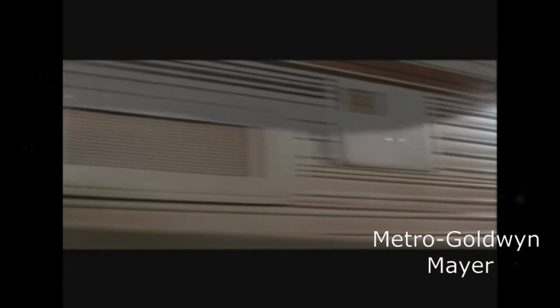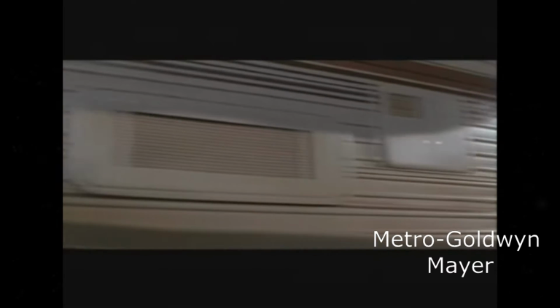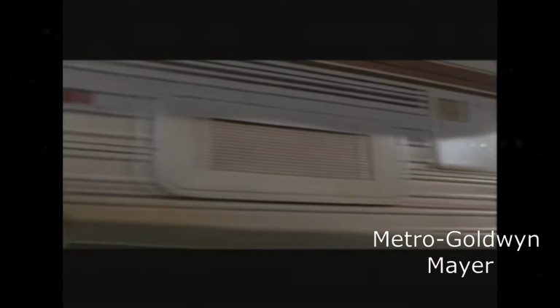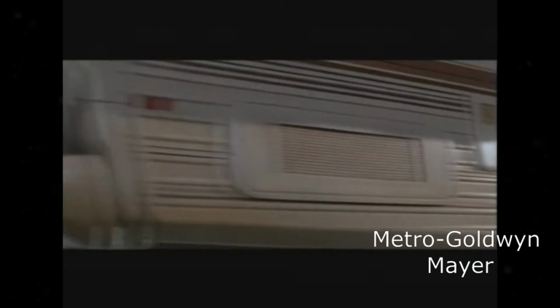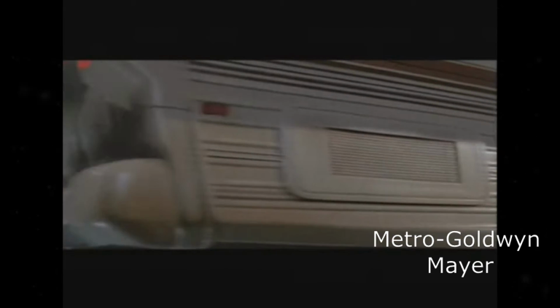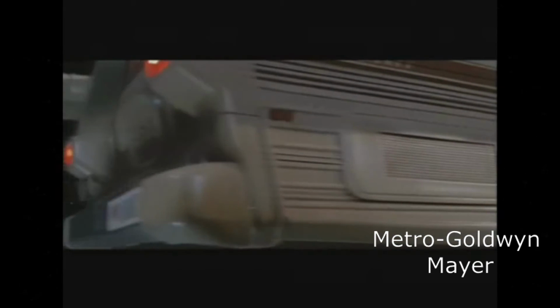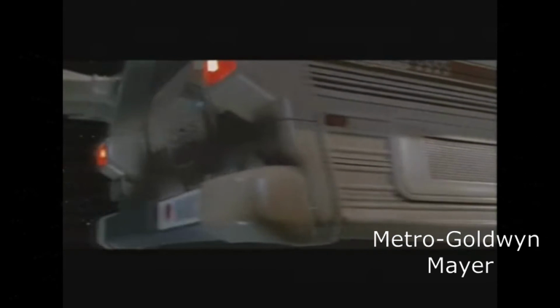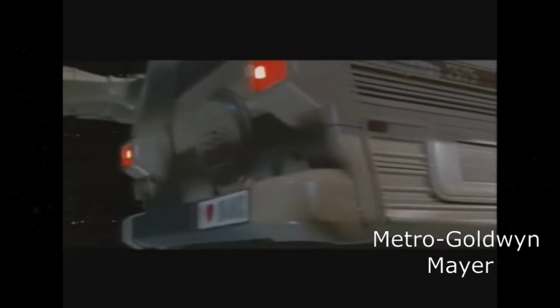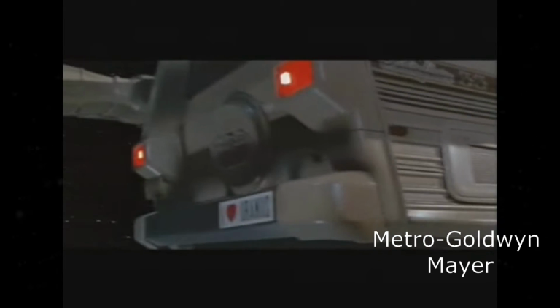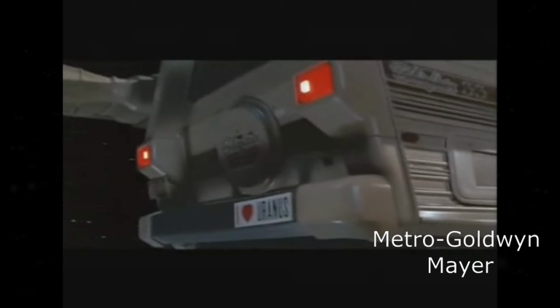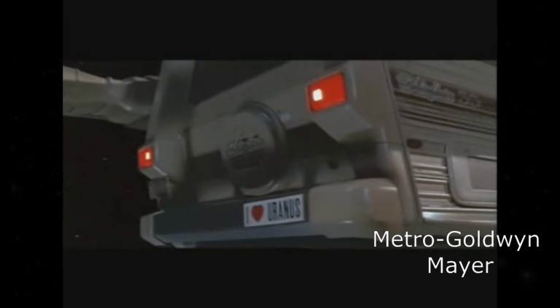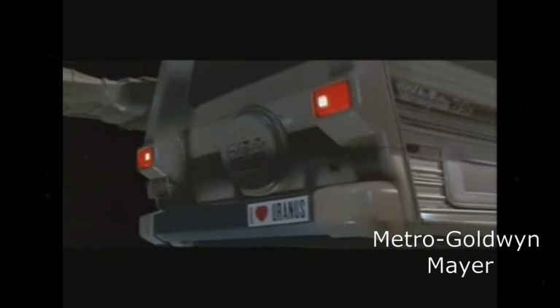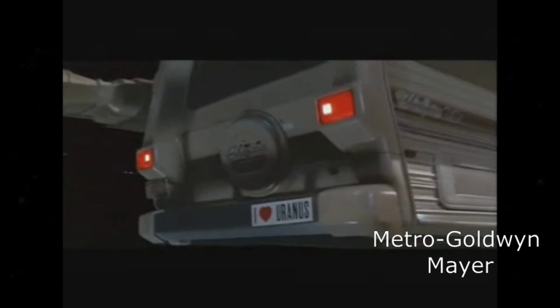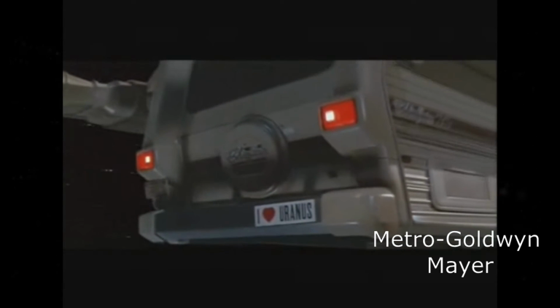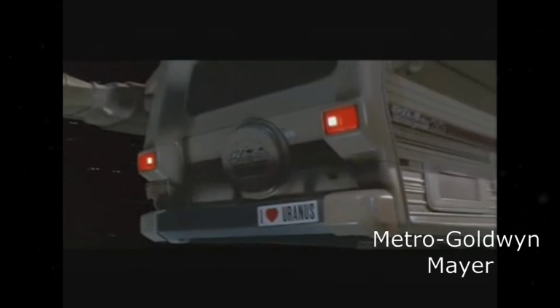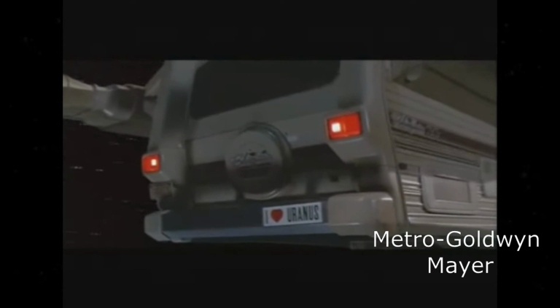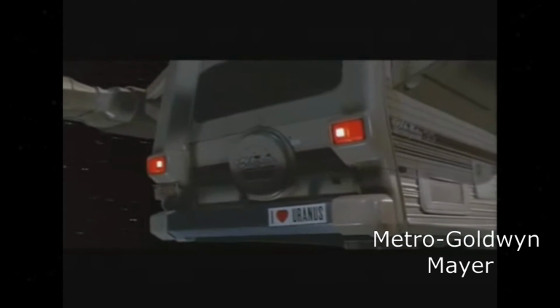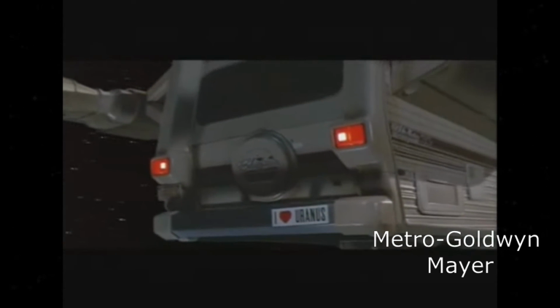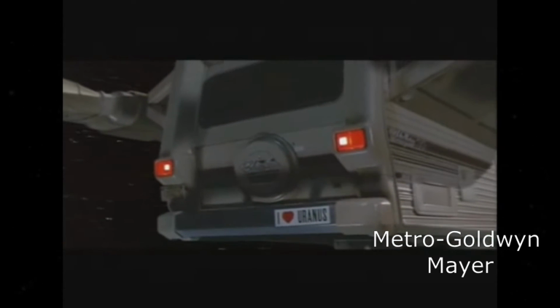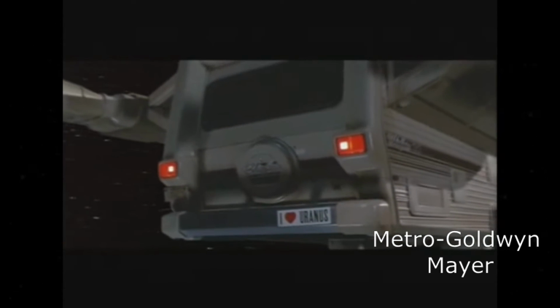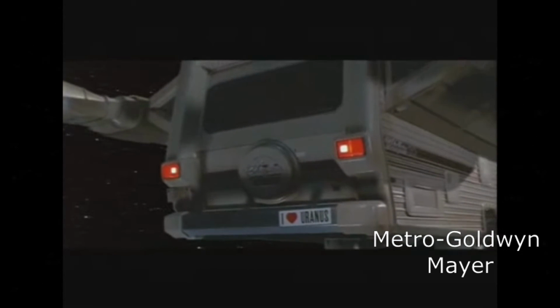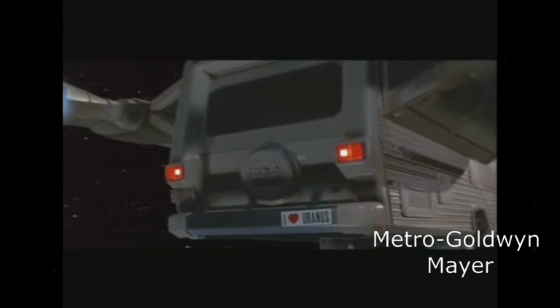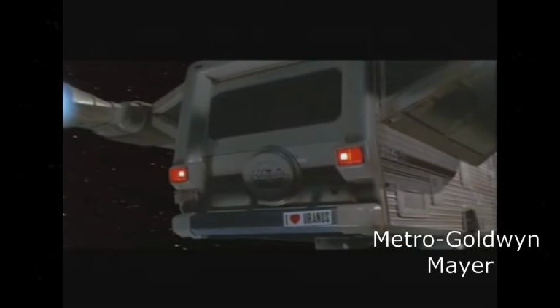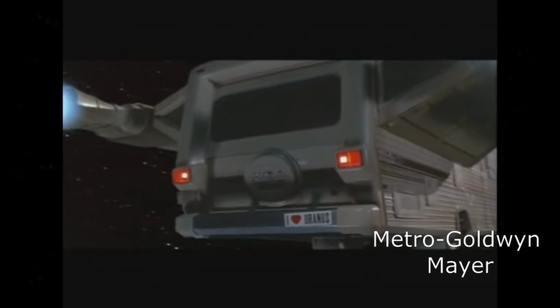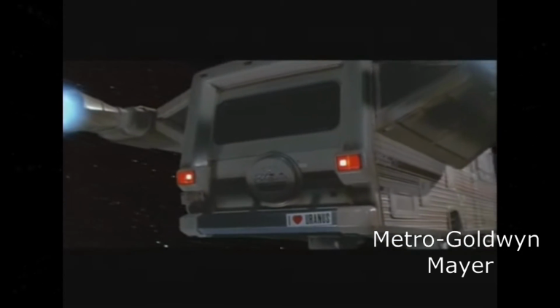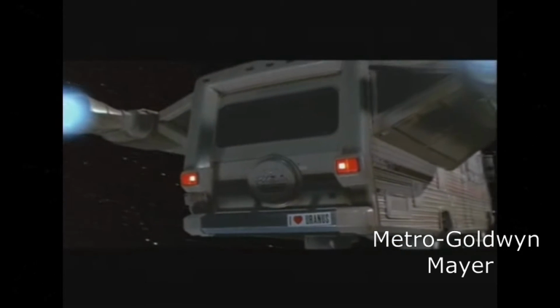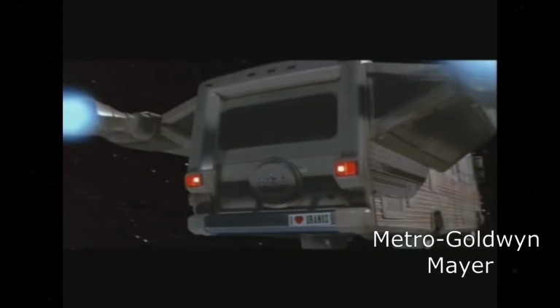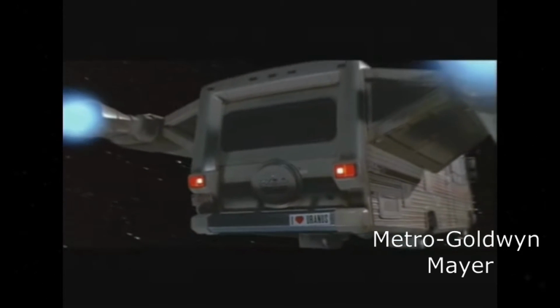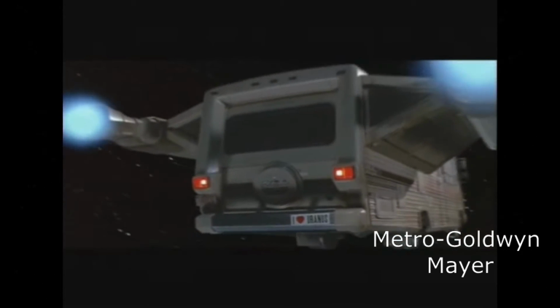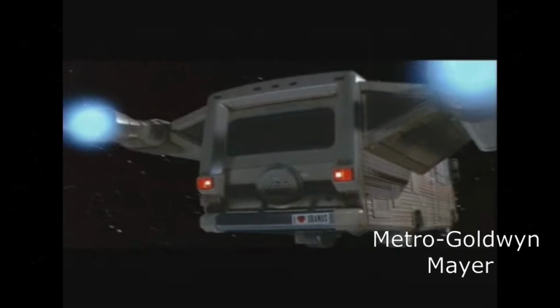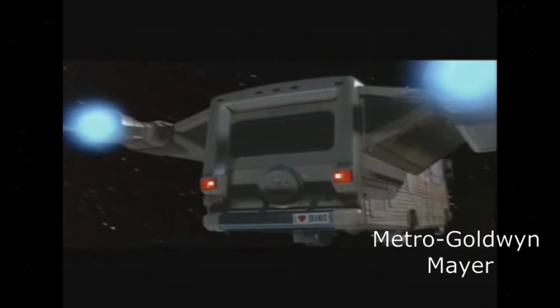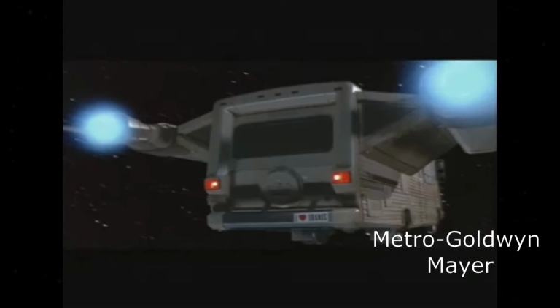It also features an iHeart Uranus bumper sticker, and it gets 10 miles to the gallon.